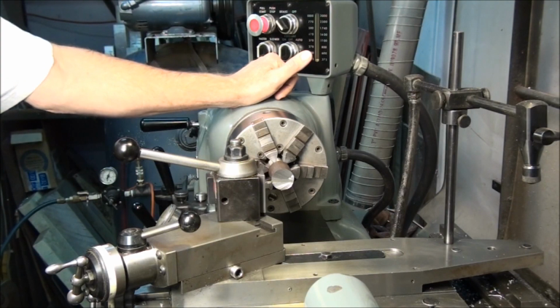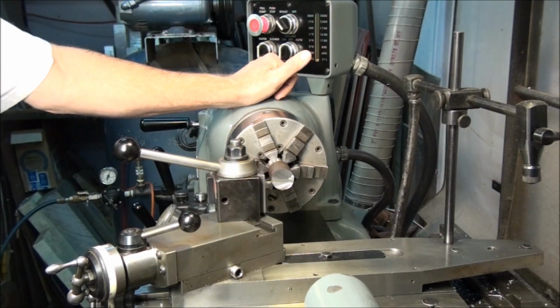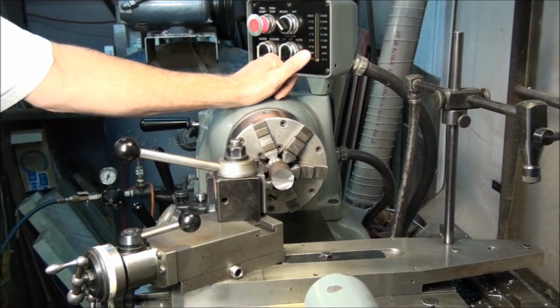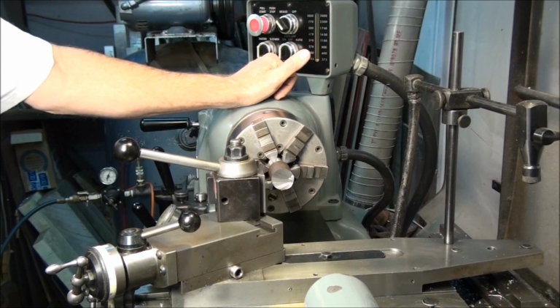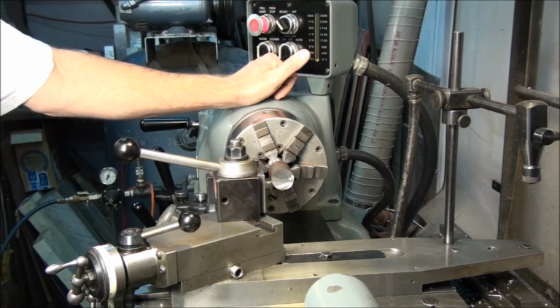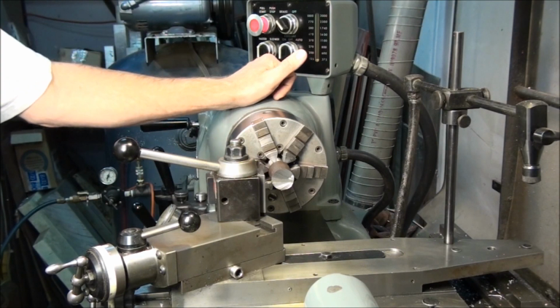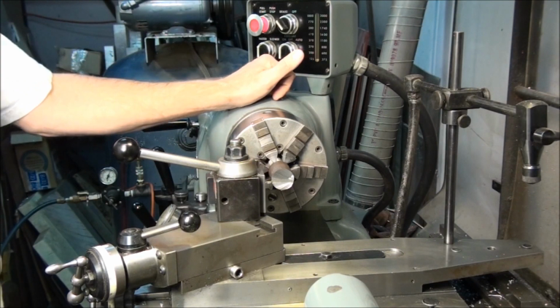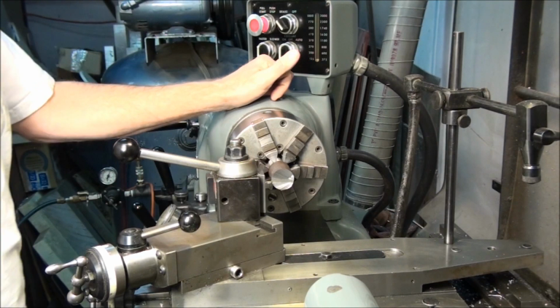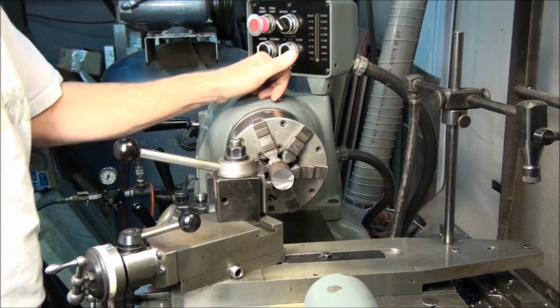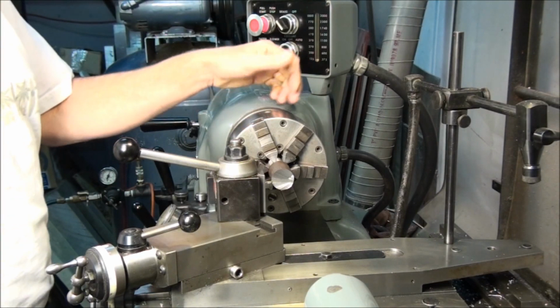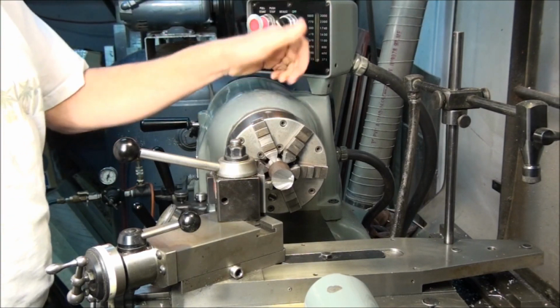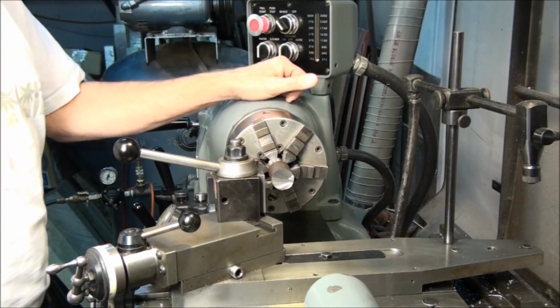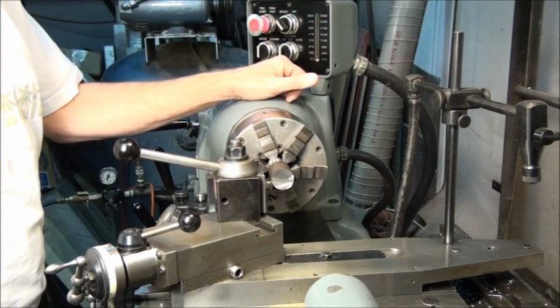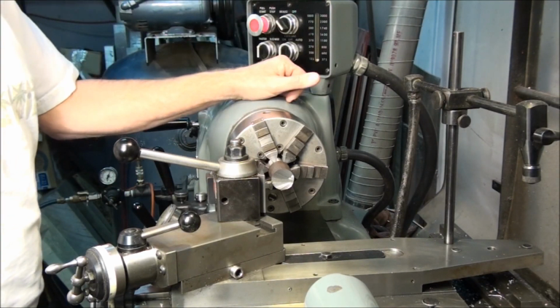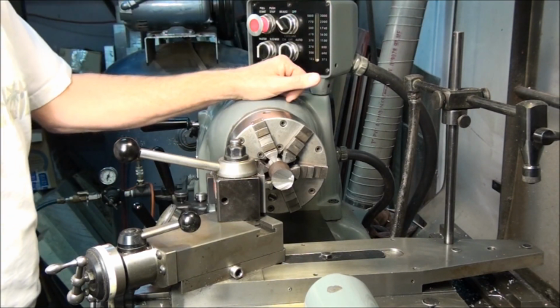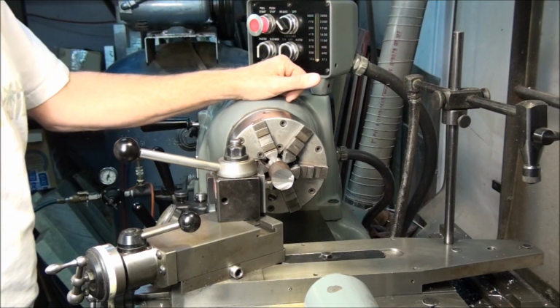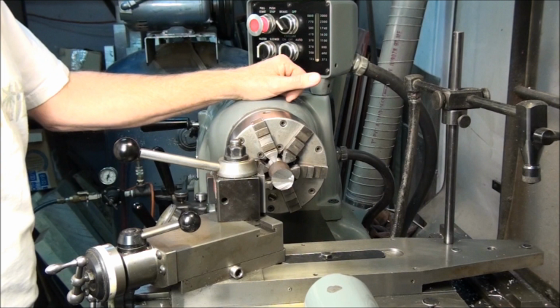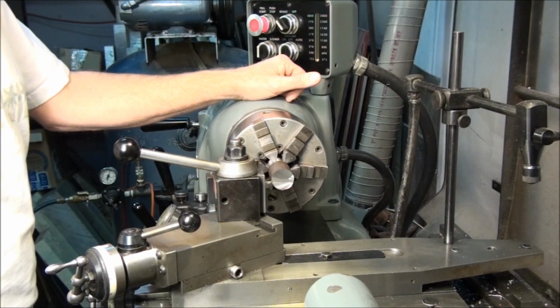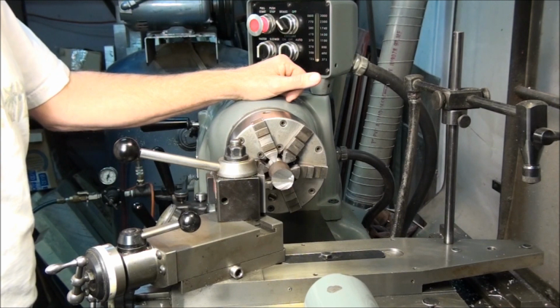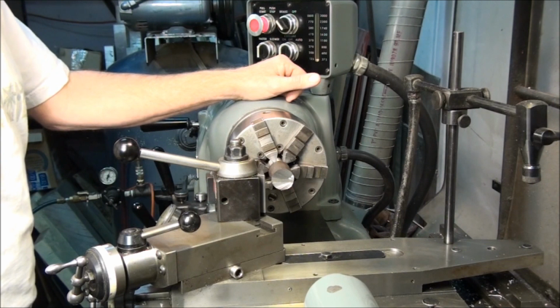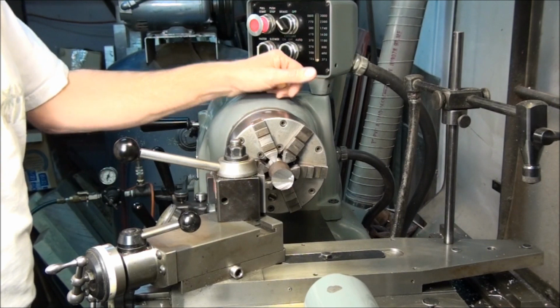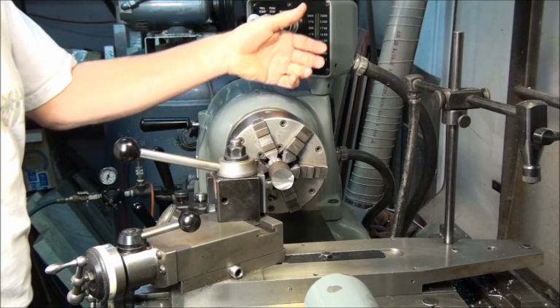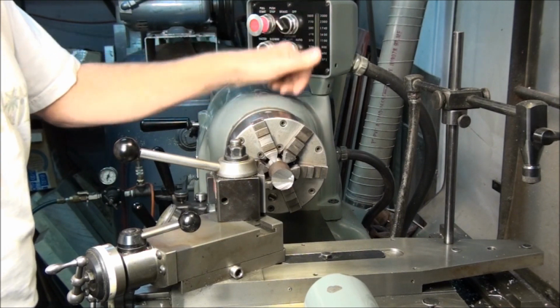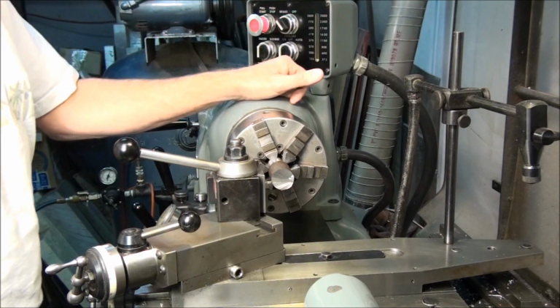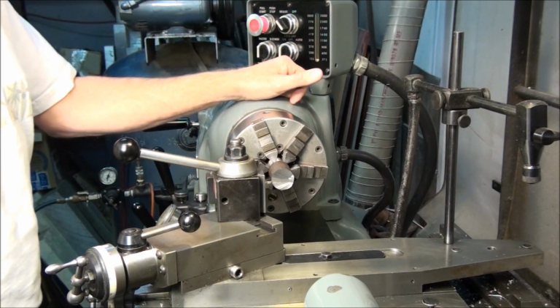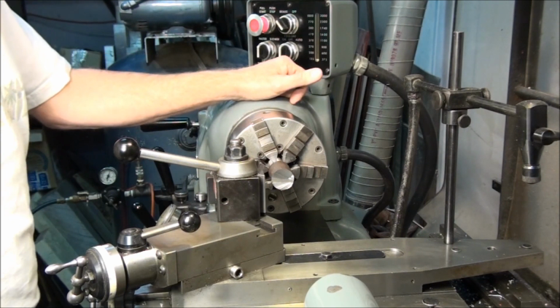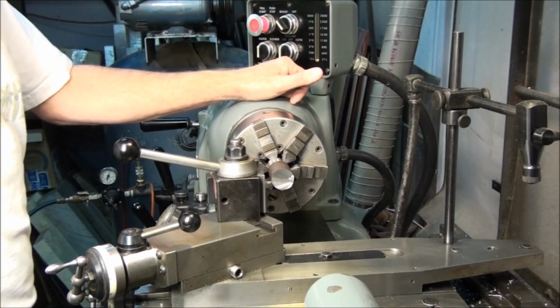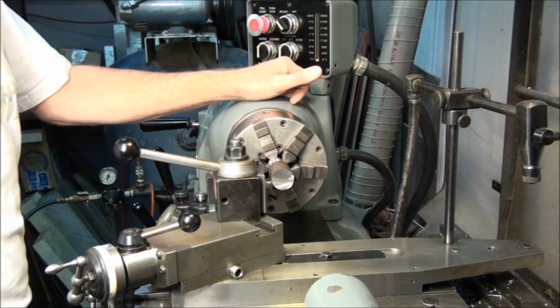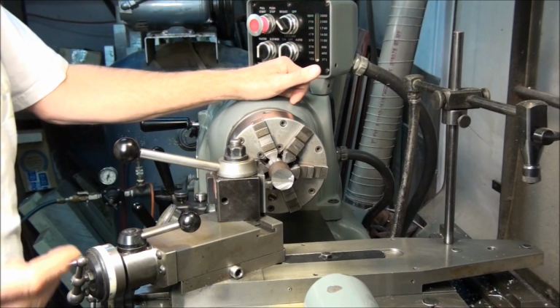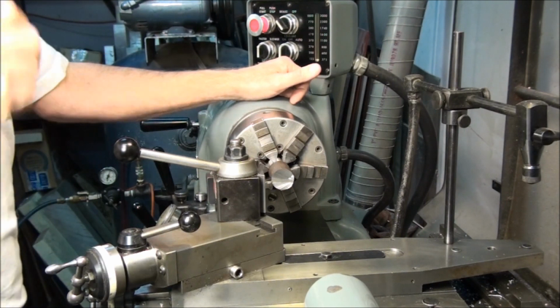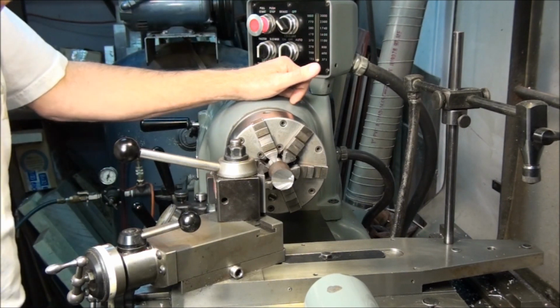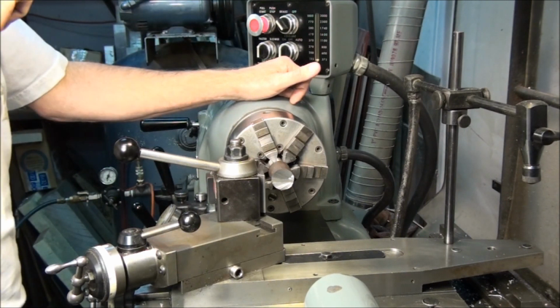Facing means machining the end of a part so it's square, so it's easy to measure from, easy to locate from, and easy to center drill if you want to support the end with a center.